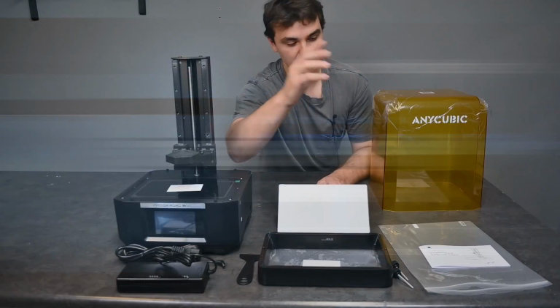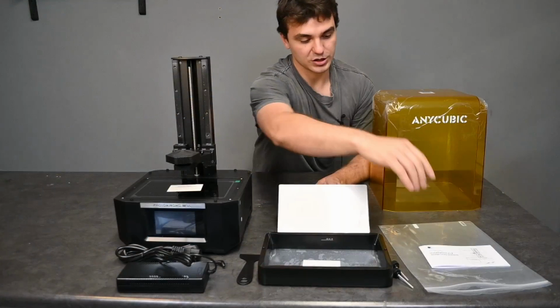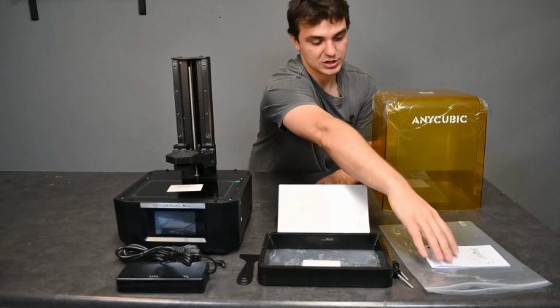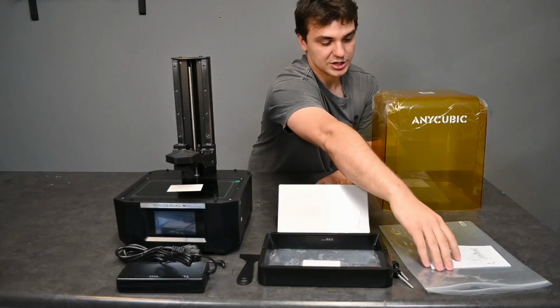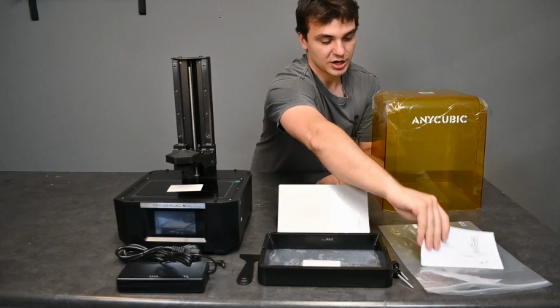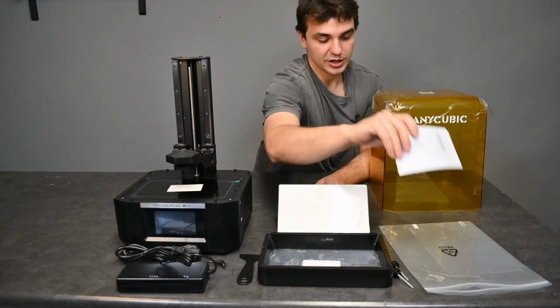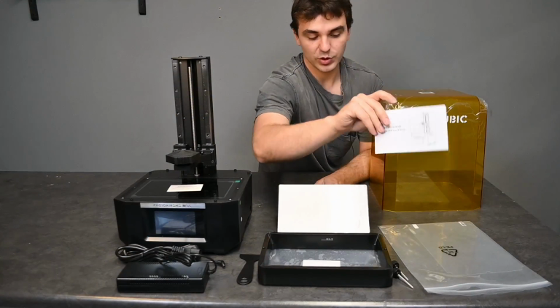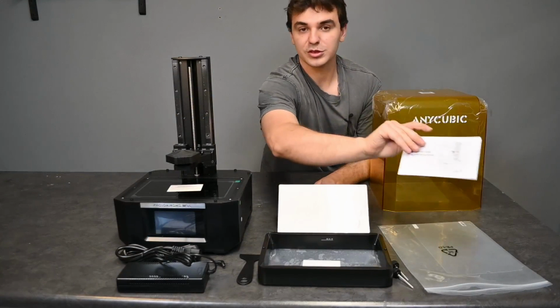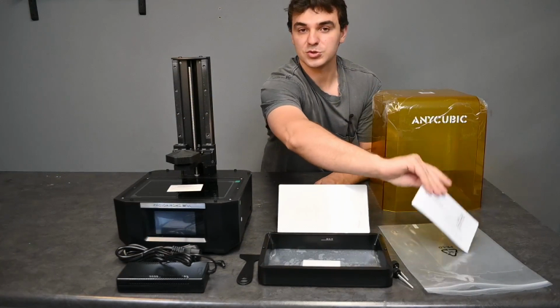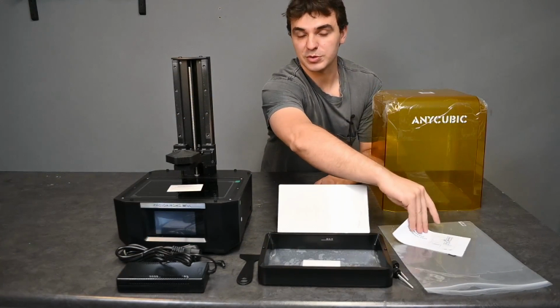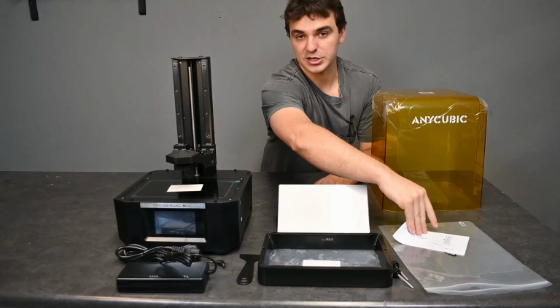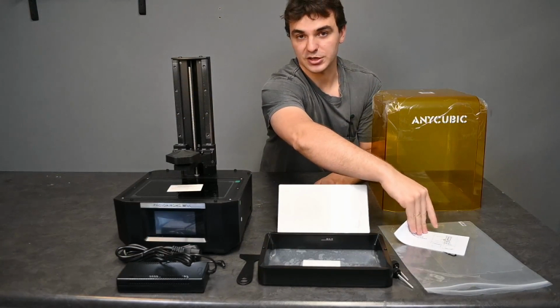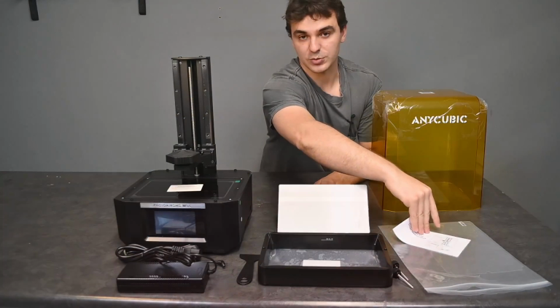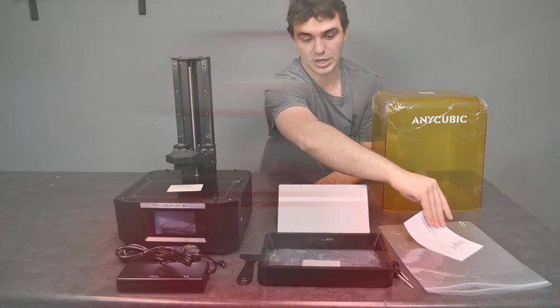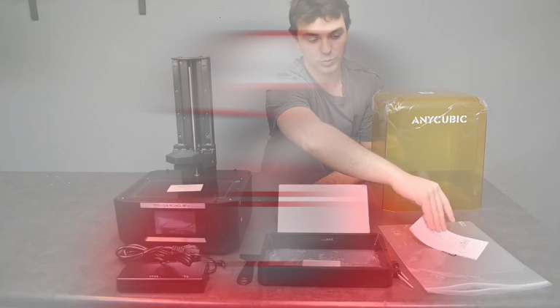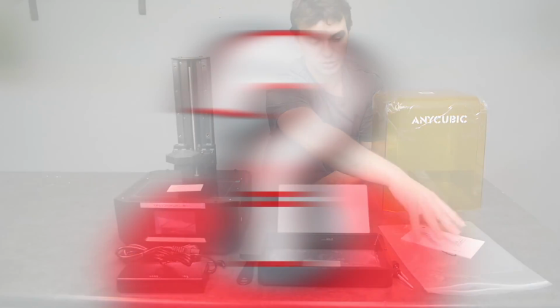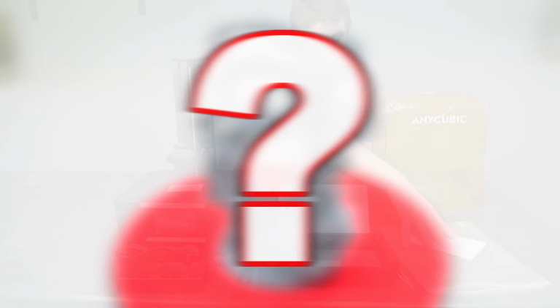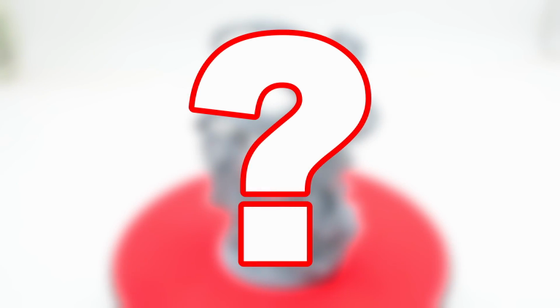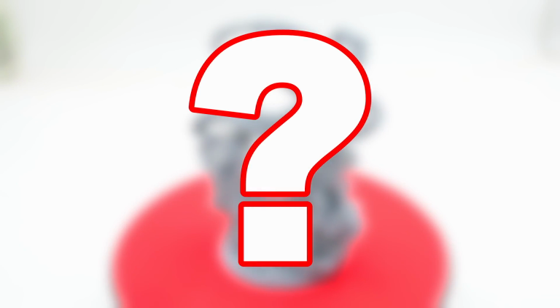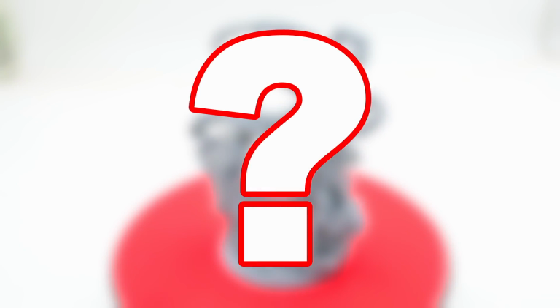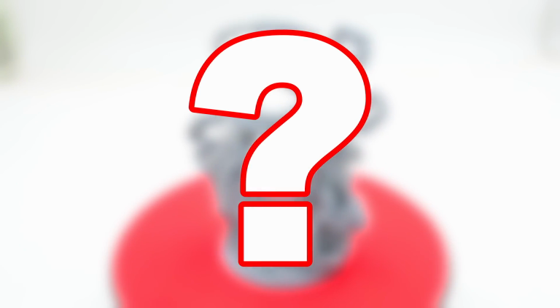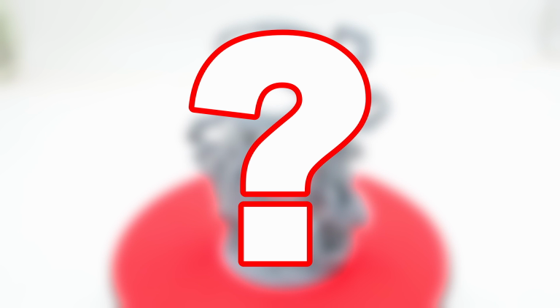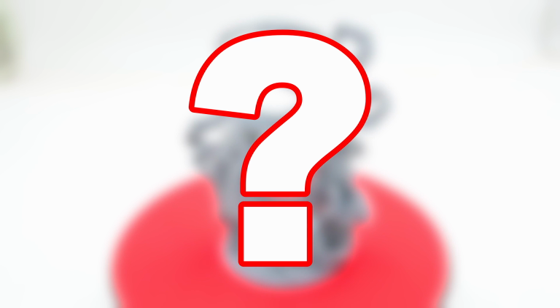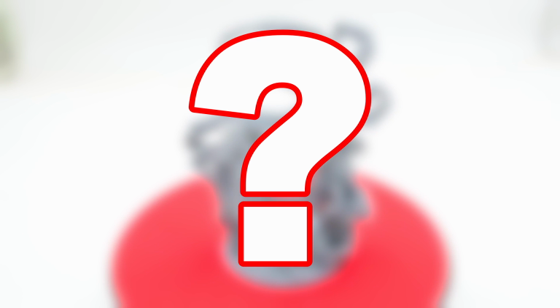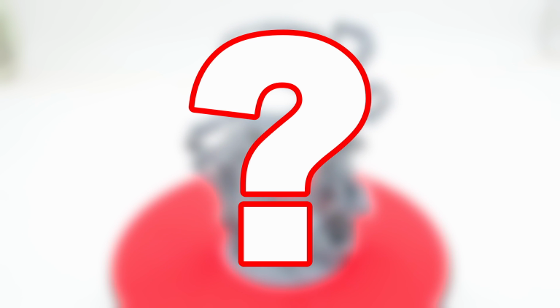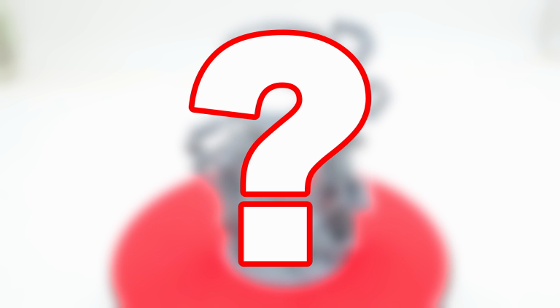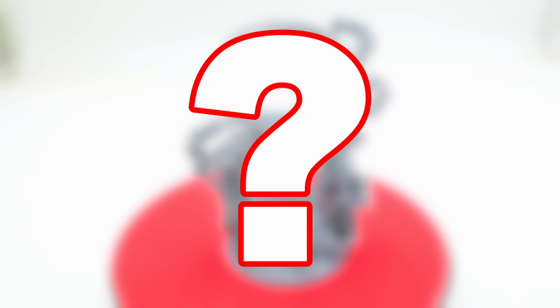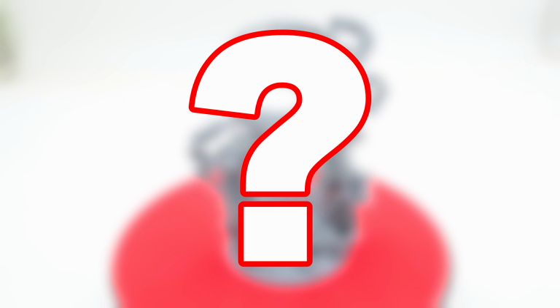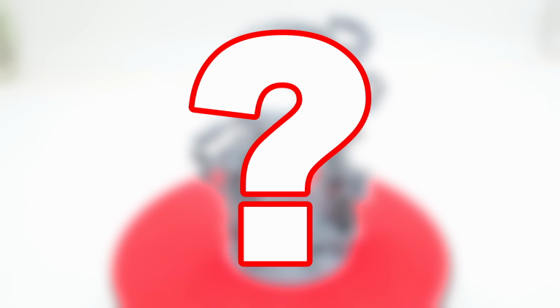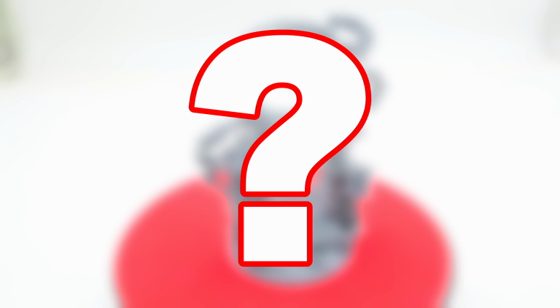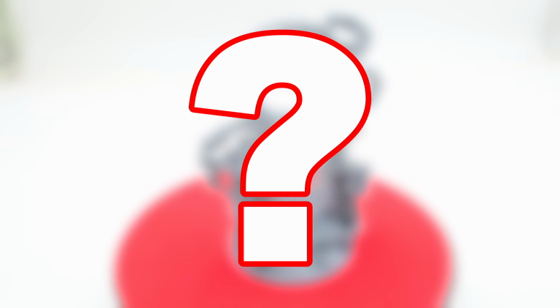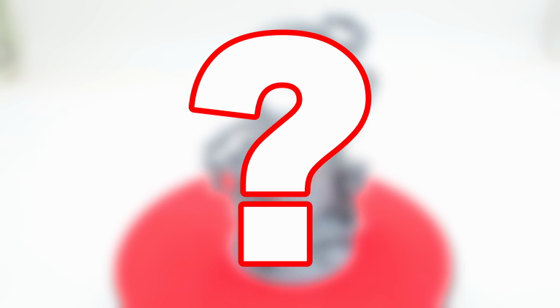Today we'll be going through the unboxing and setup process so that you can do your first print on your new M5S.